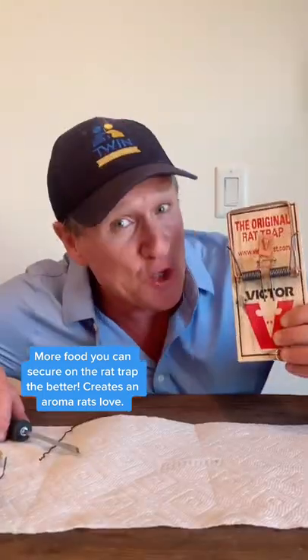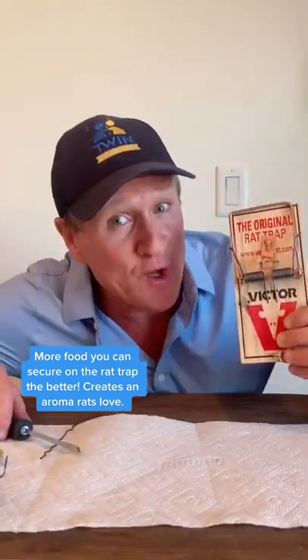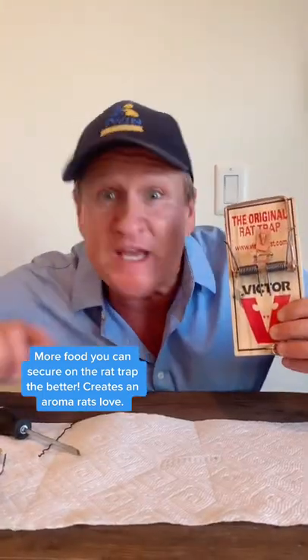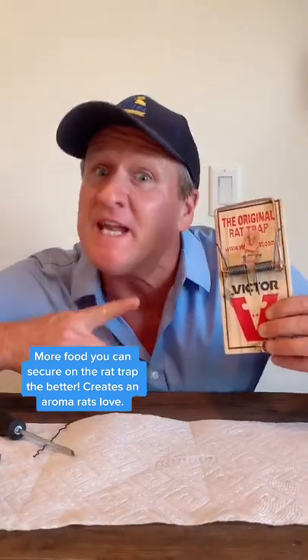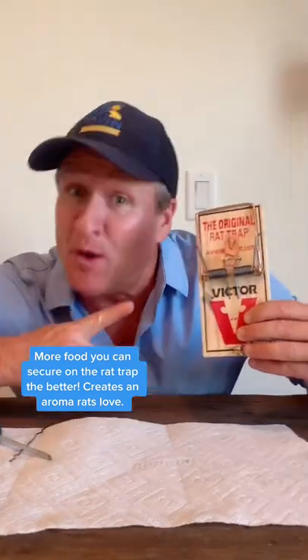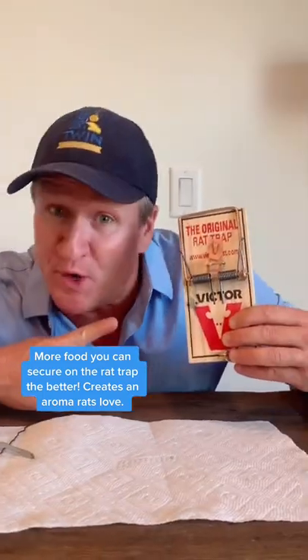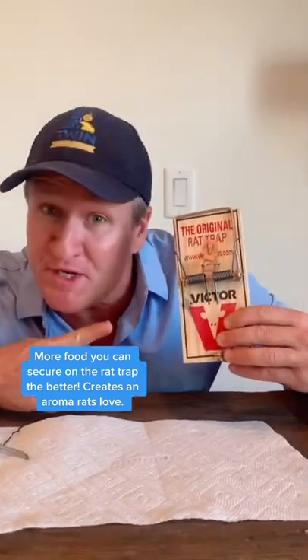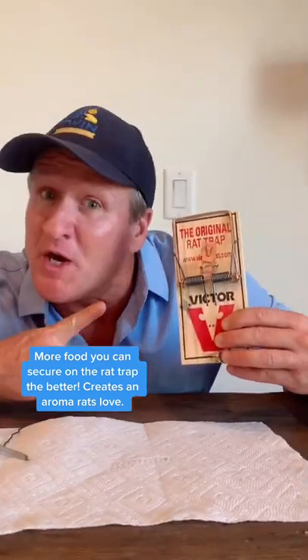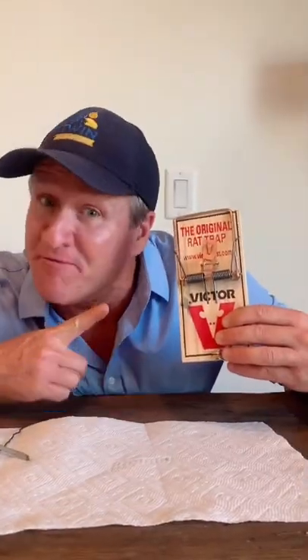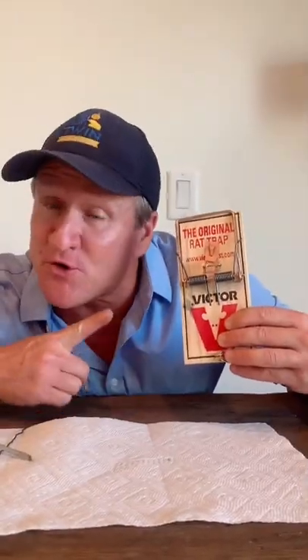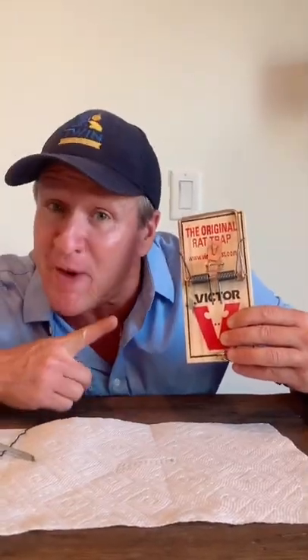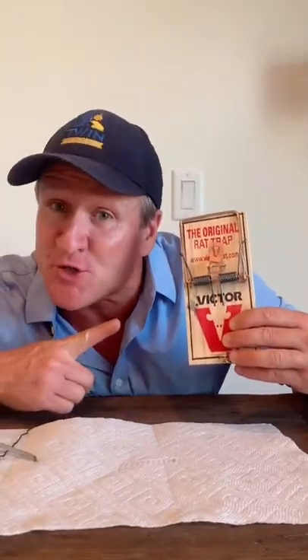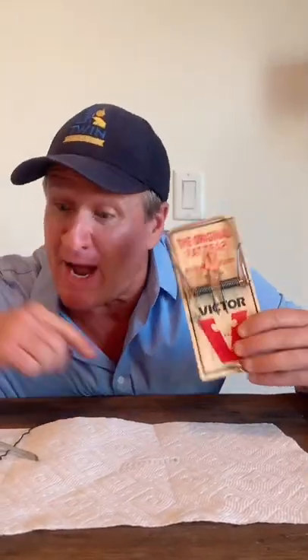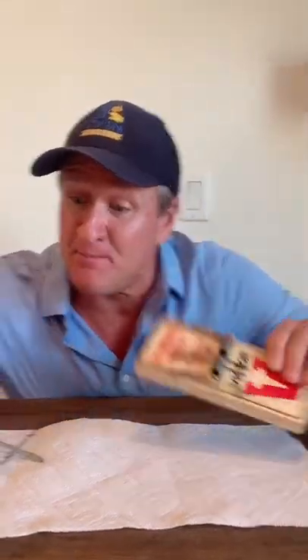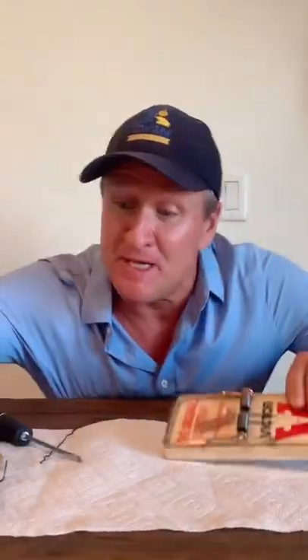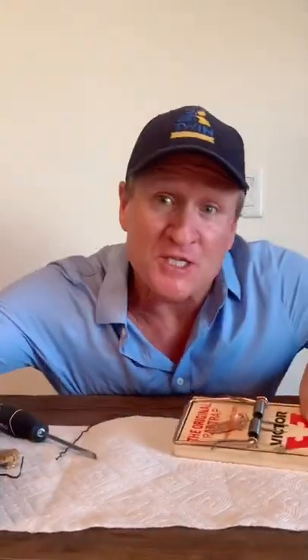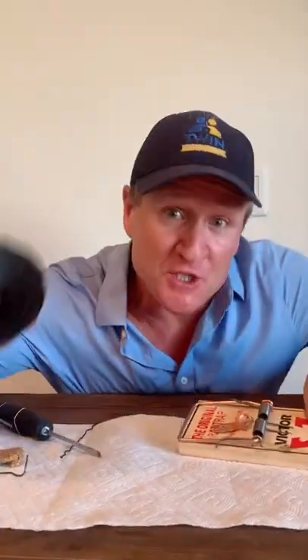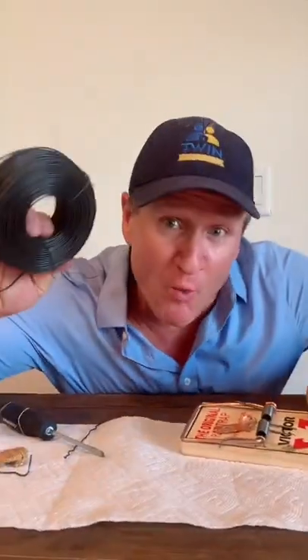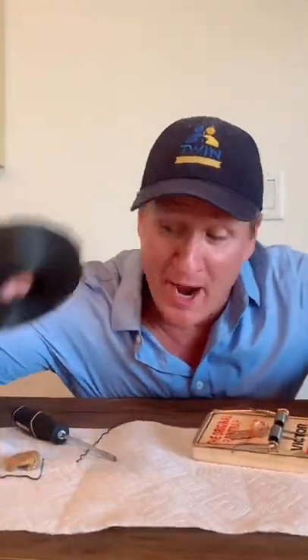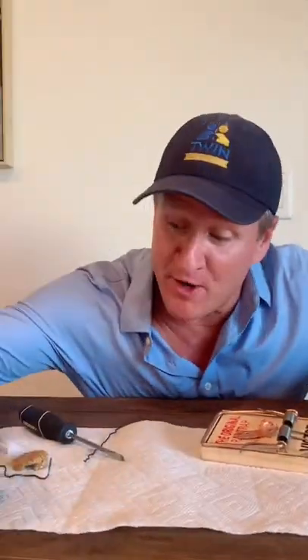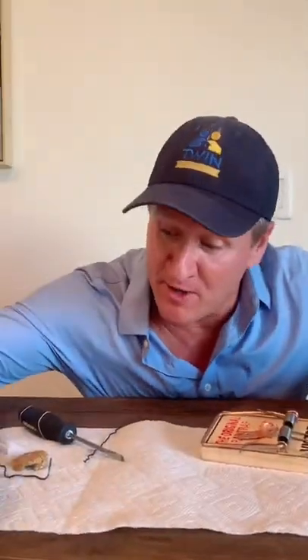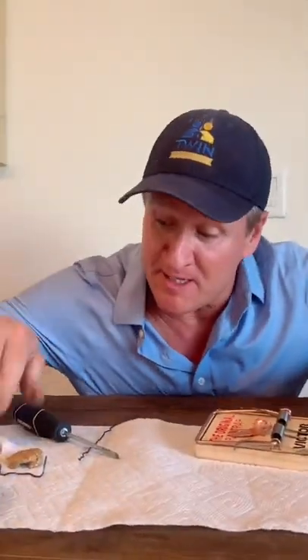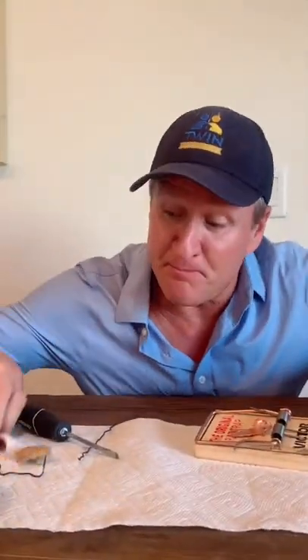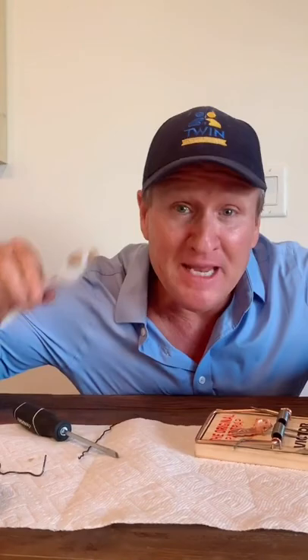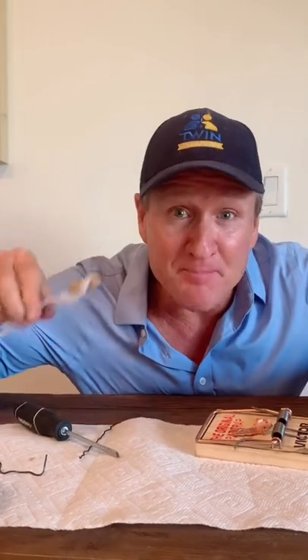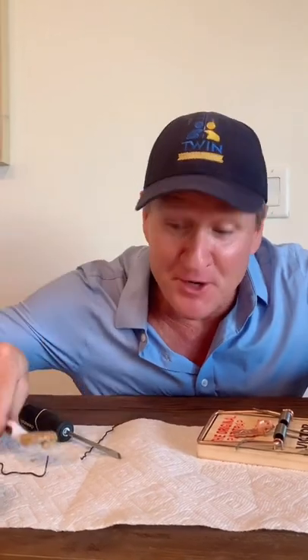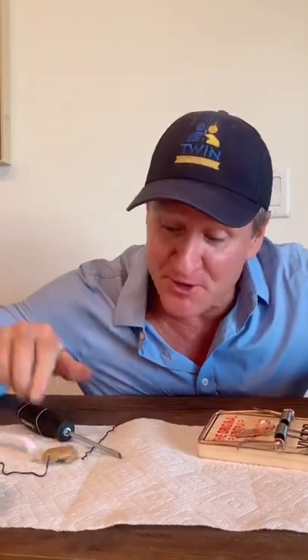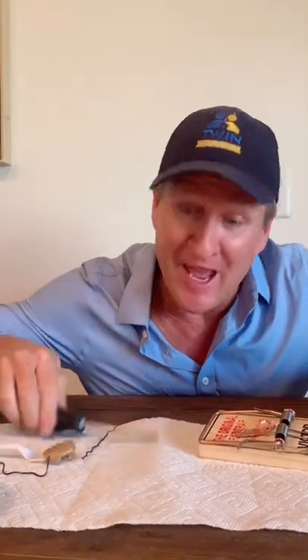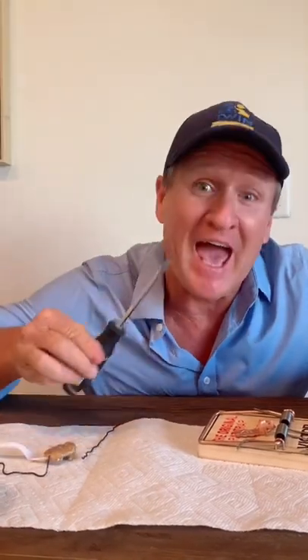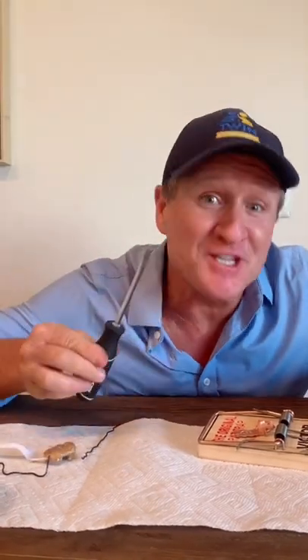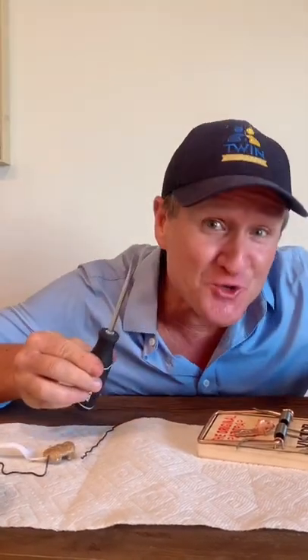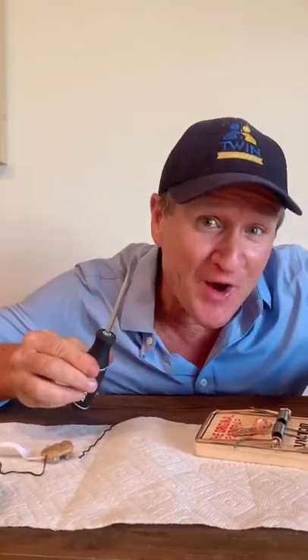You will need a wooden Victor rat trap, some wire, peanut butter, and a screwdriver.